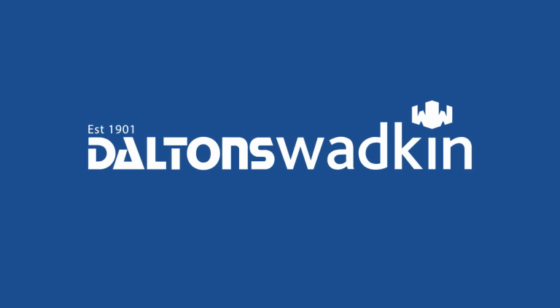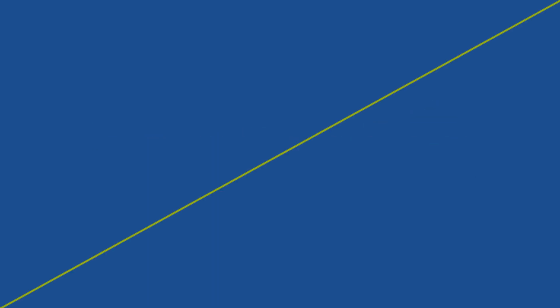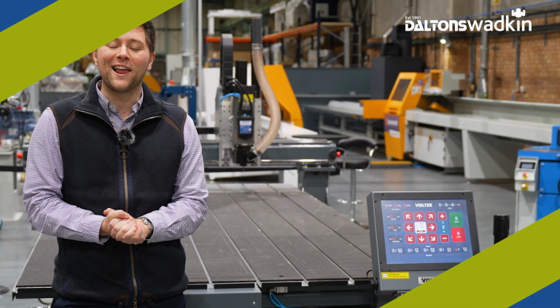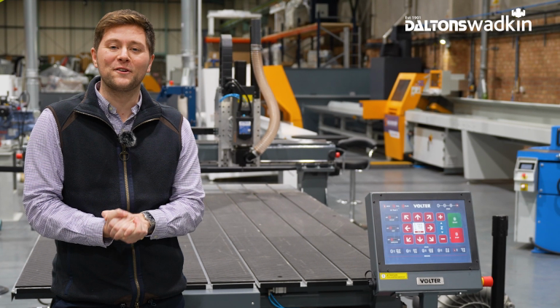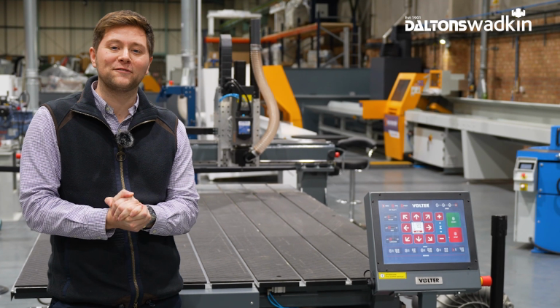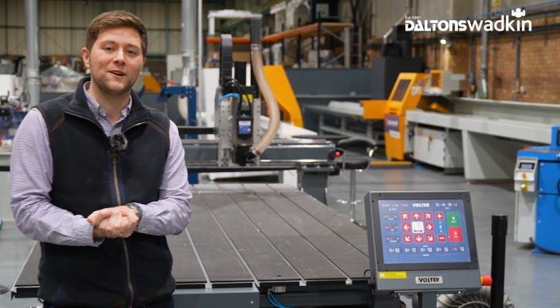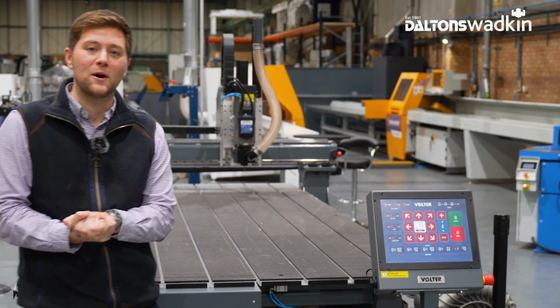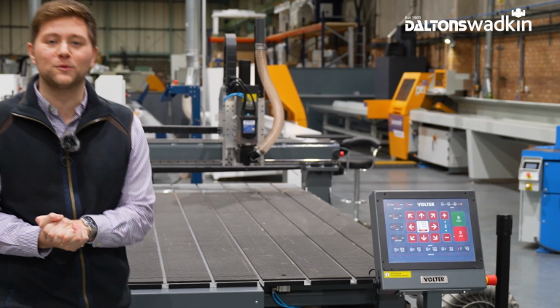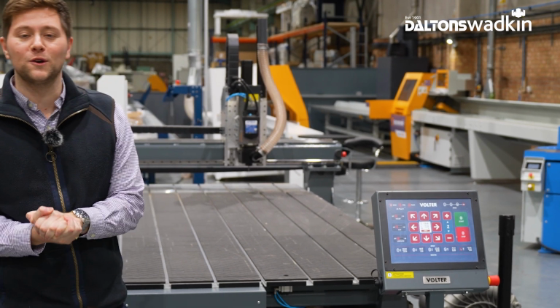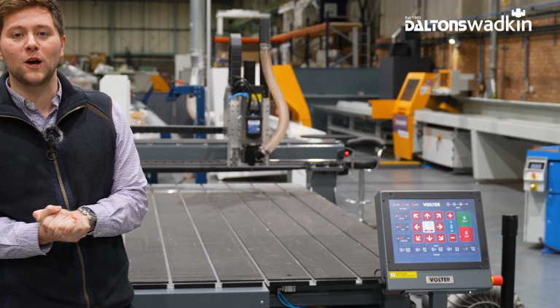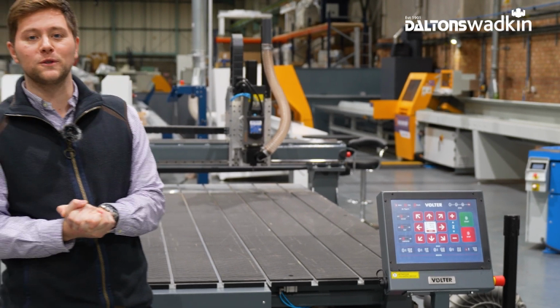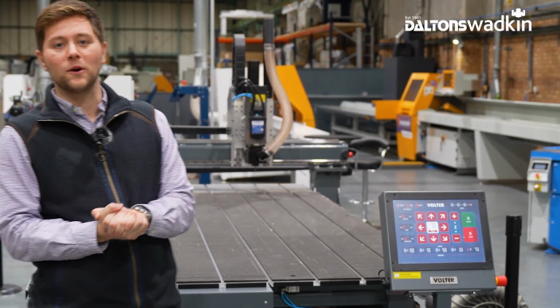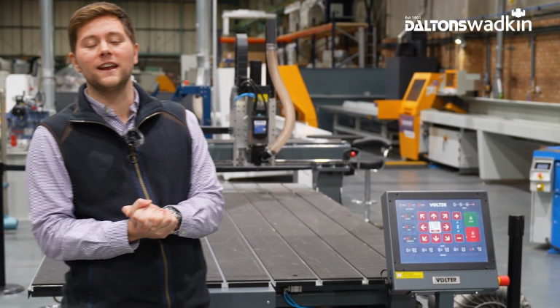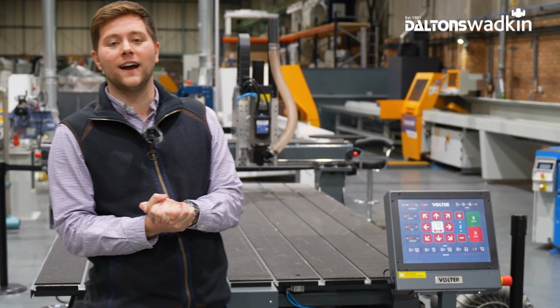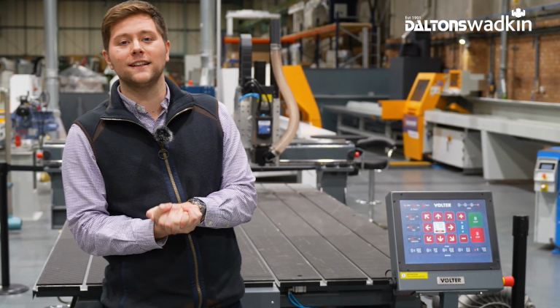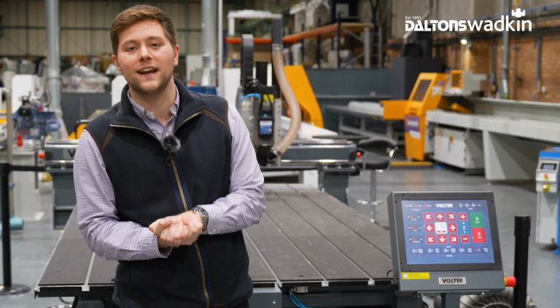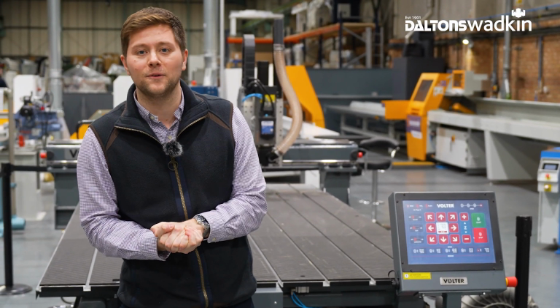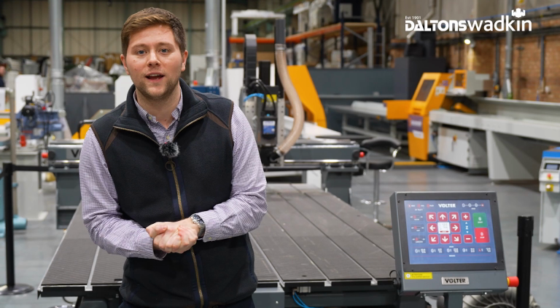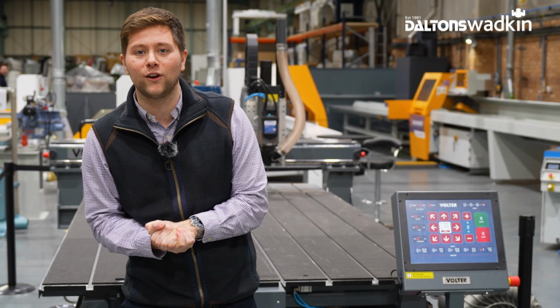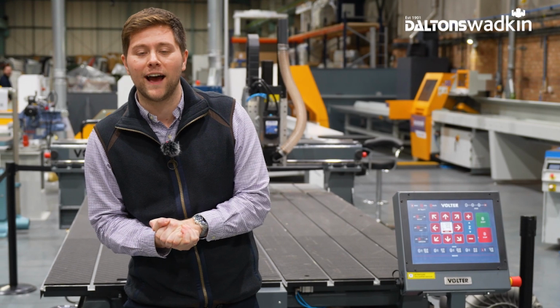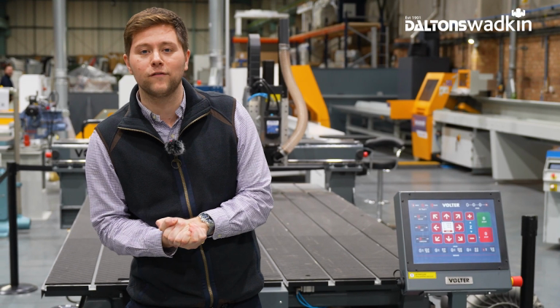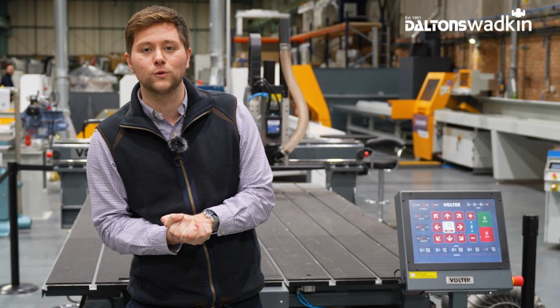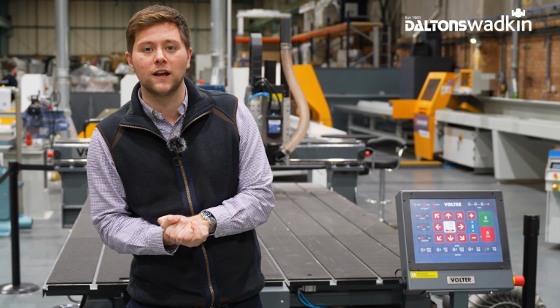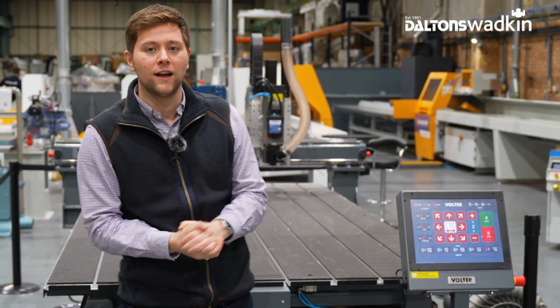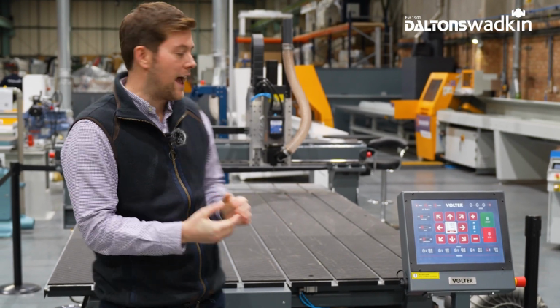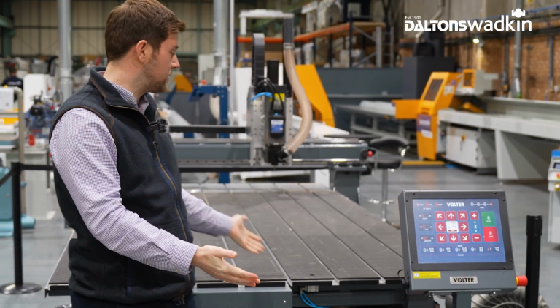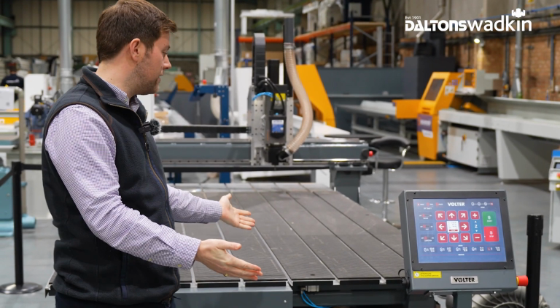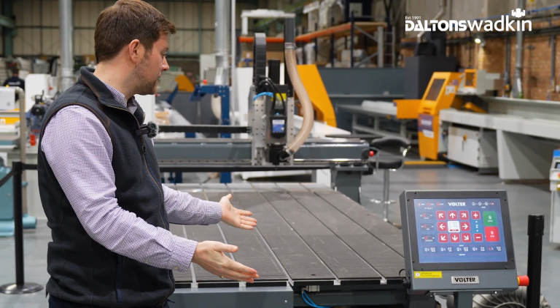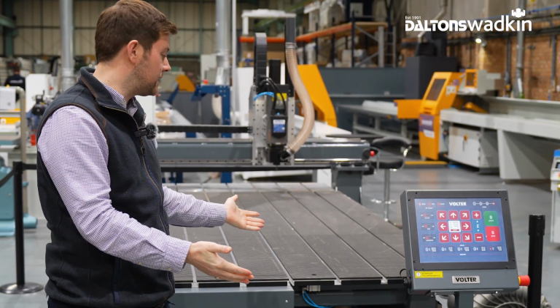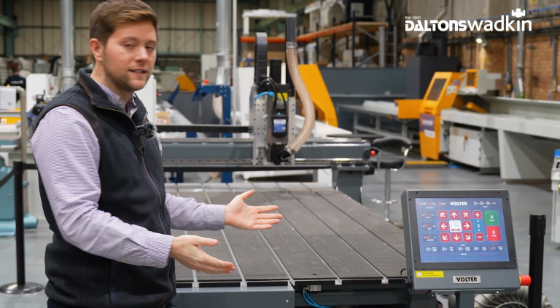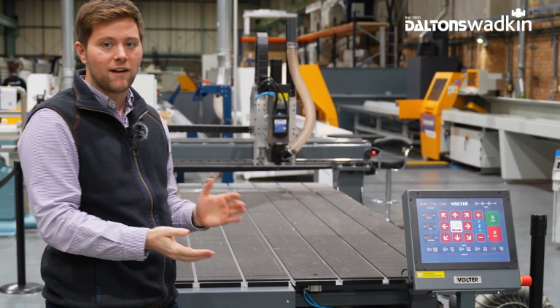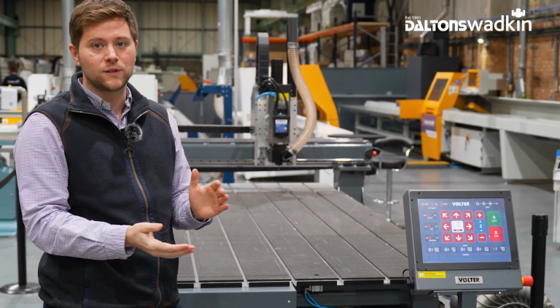Hello, good afternoon, welcome to Dalton's Wadkin and today we're looking at the Volta L-Series CNC router.